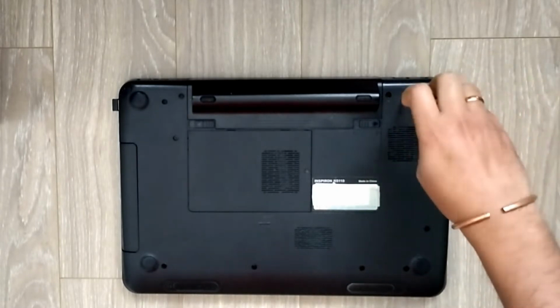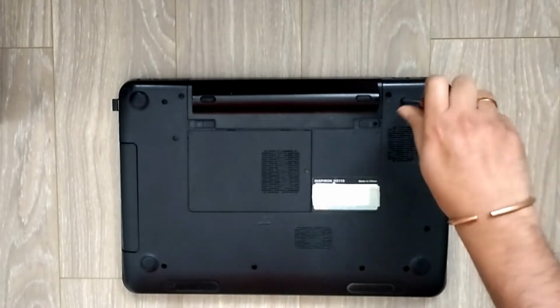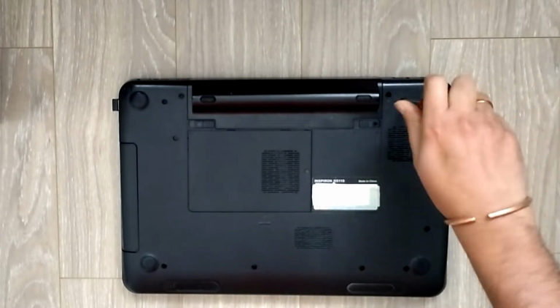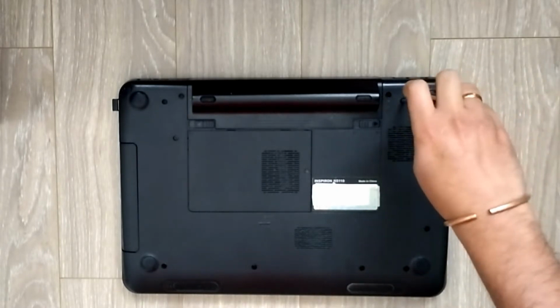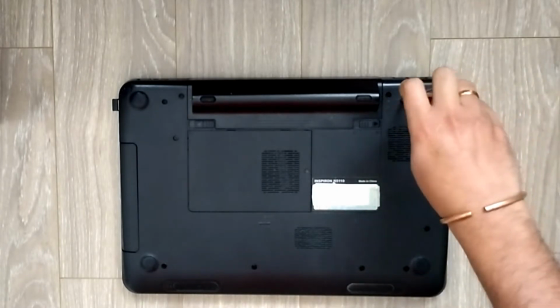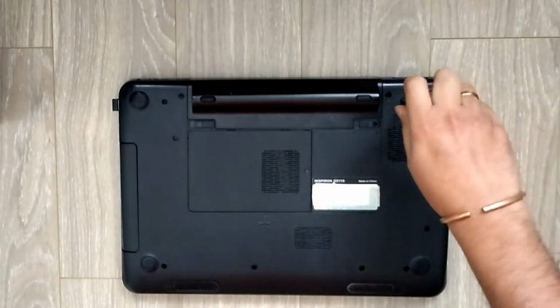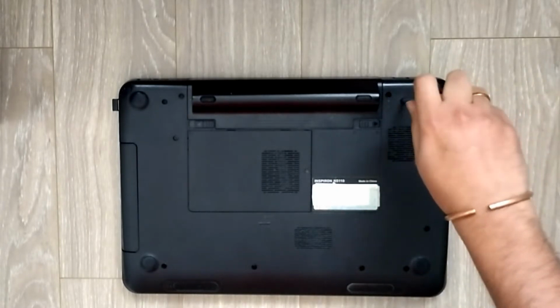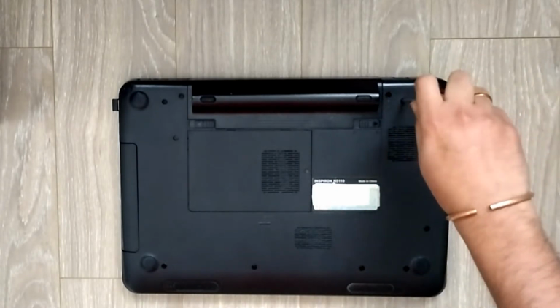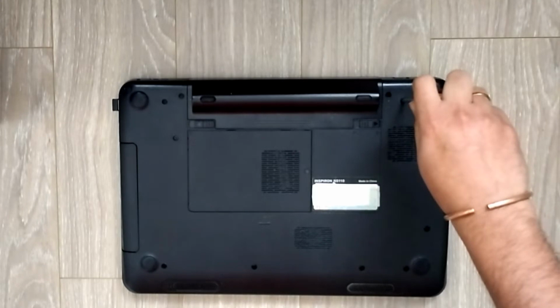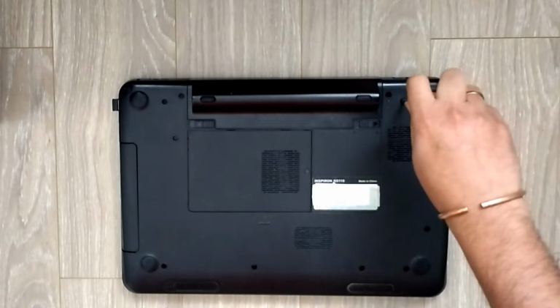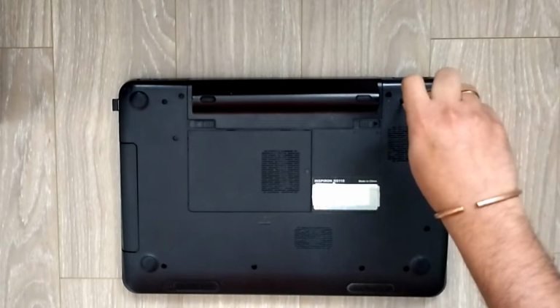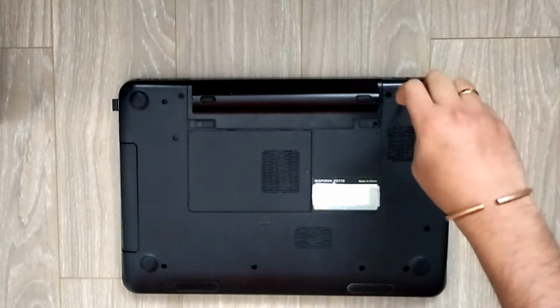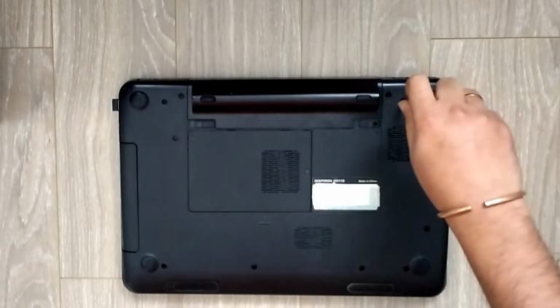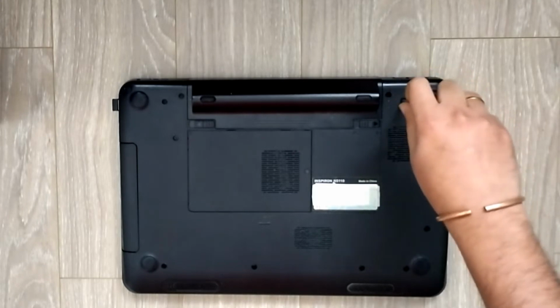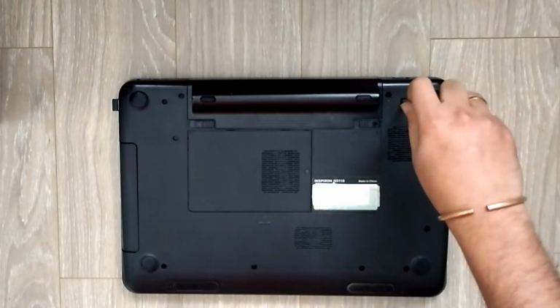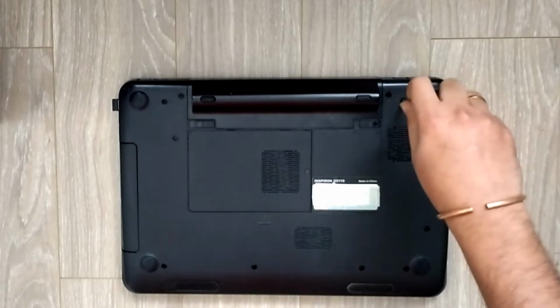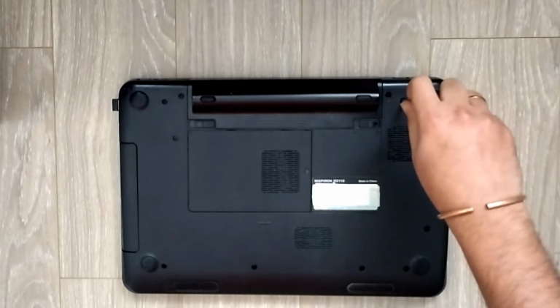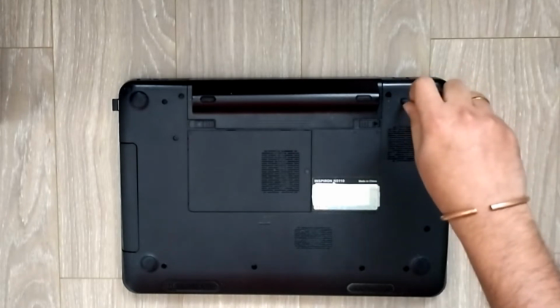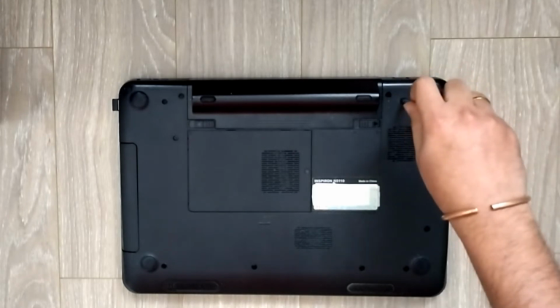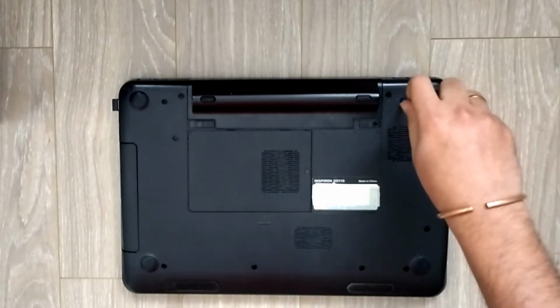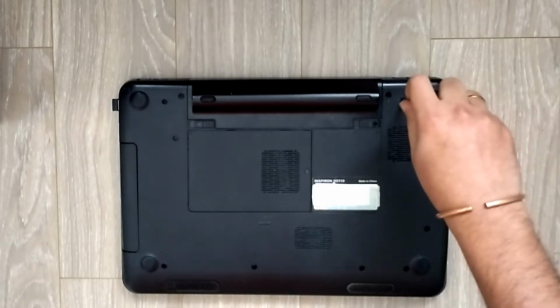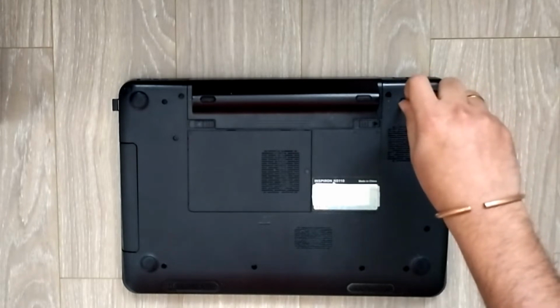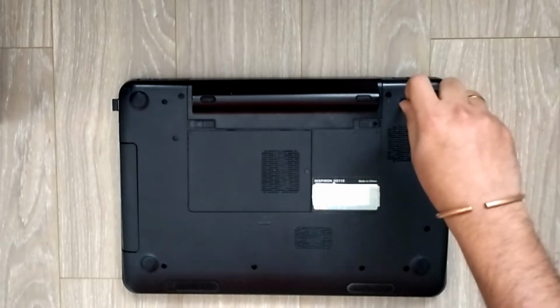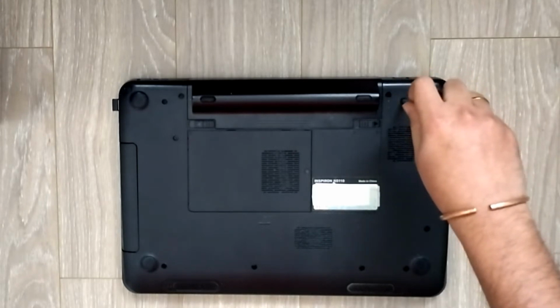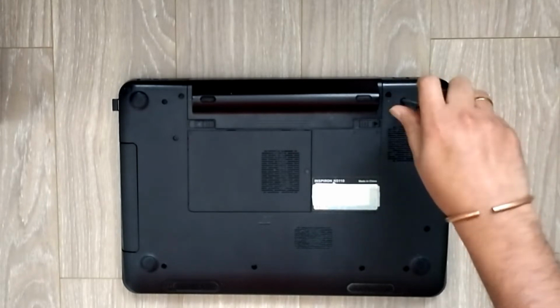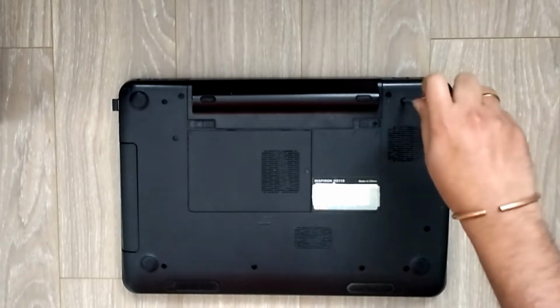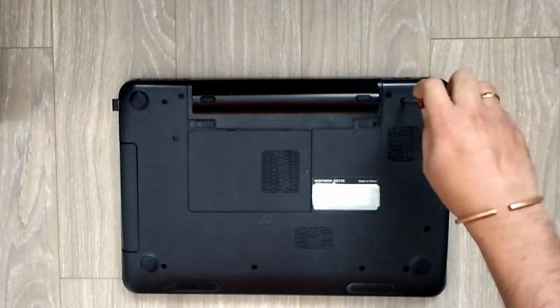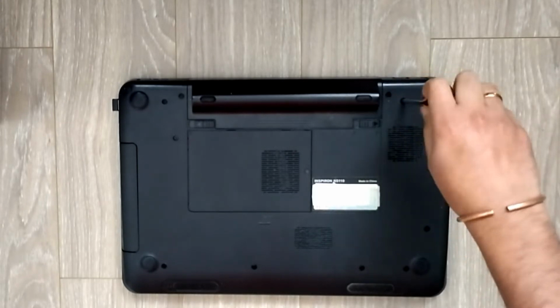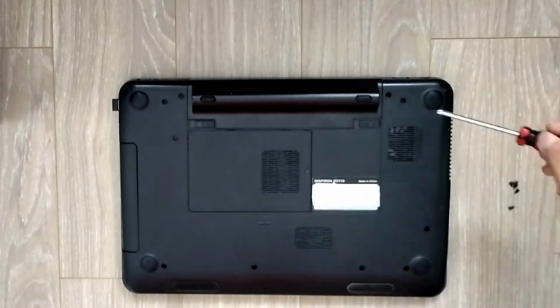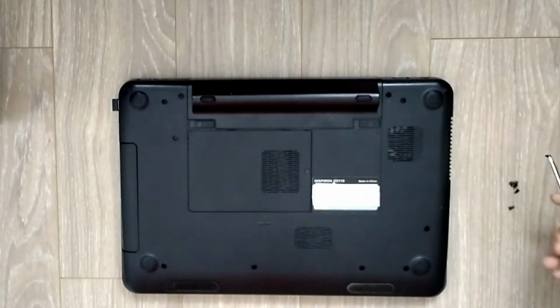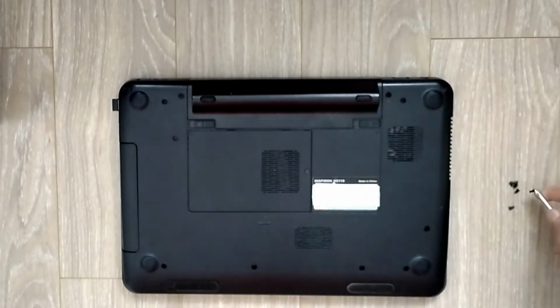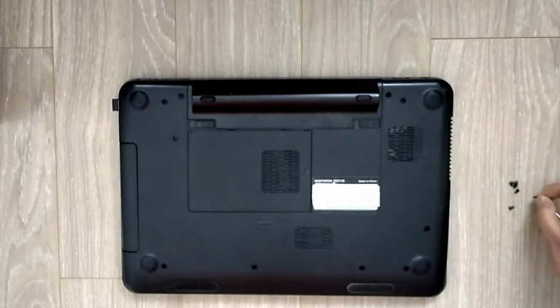Here we're going about removing all the screws - maybe 8 to 10, so many screws in the back panel.